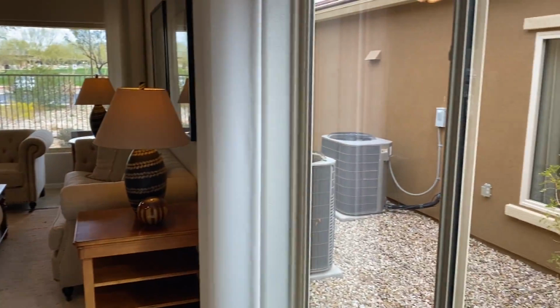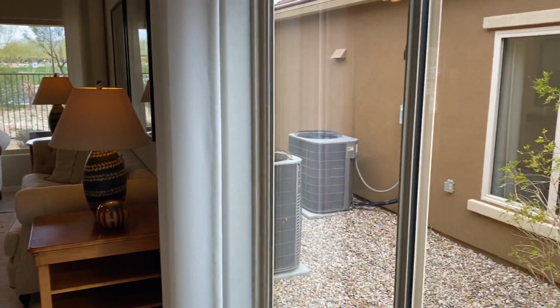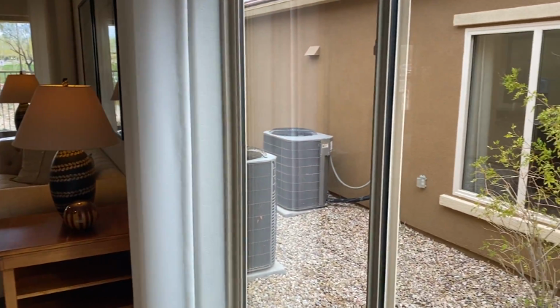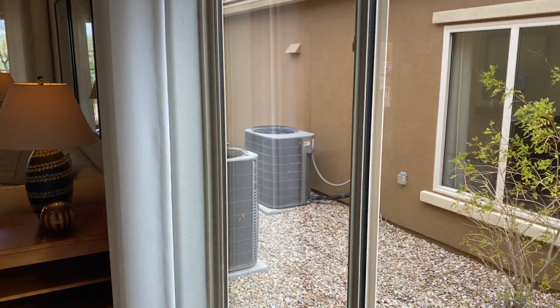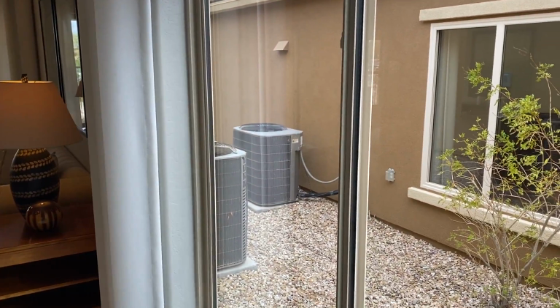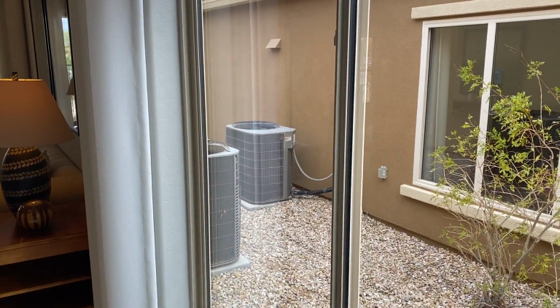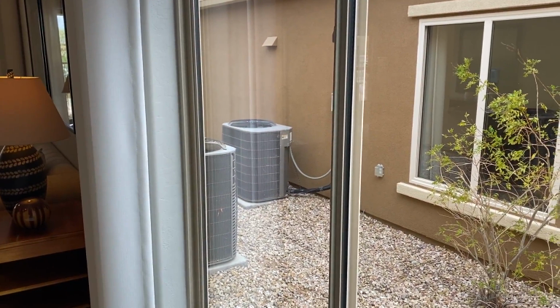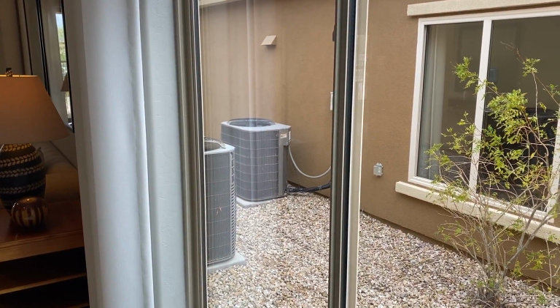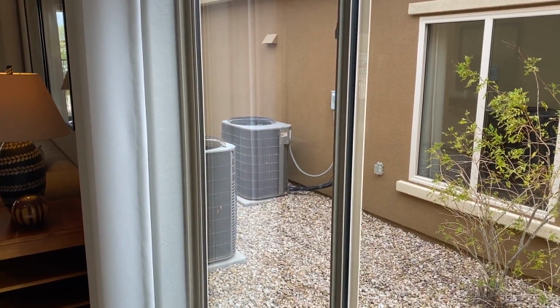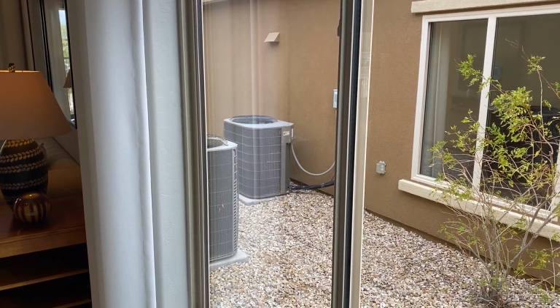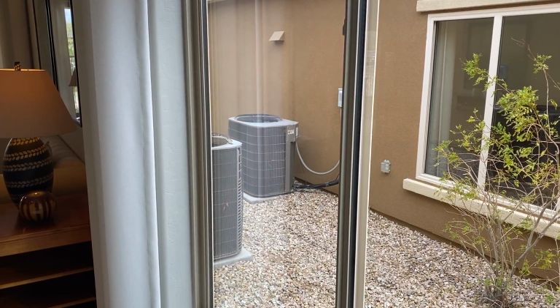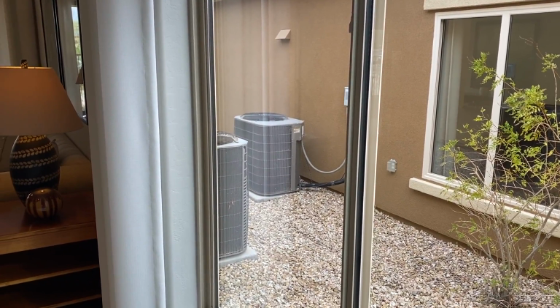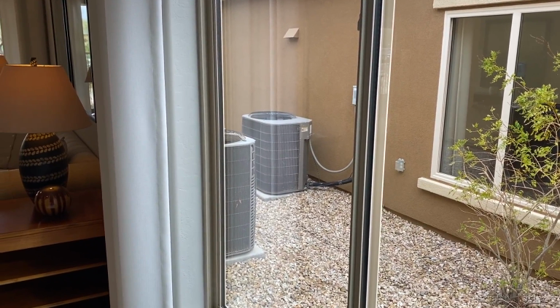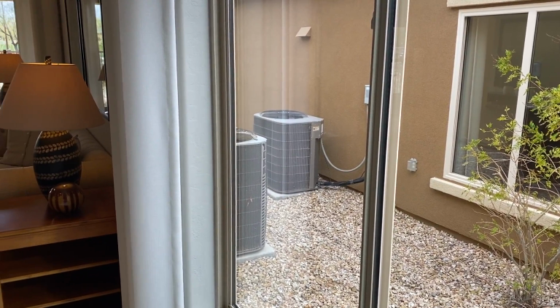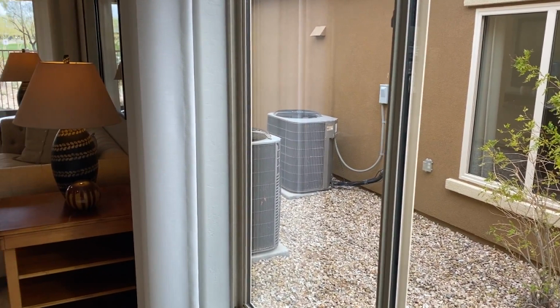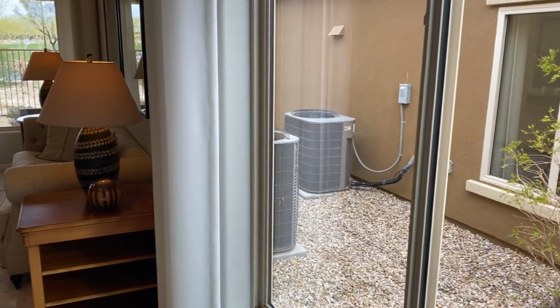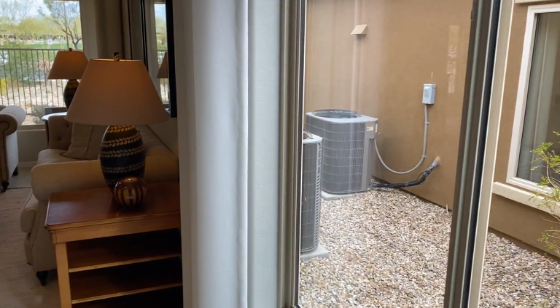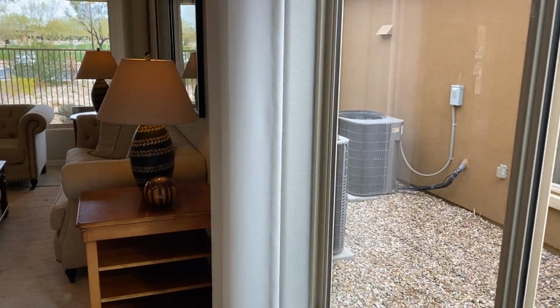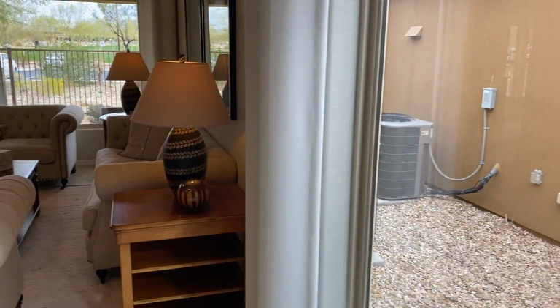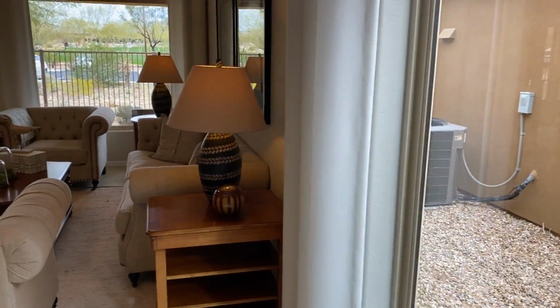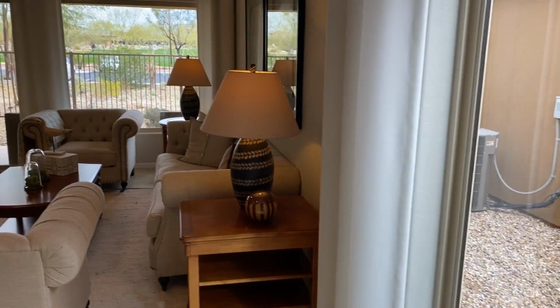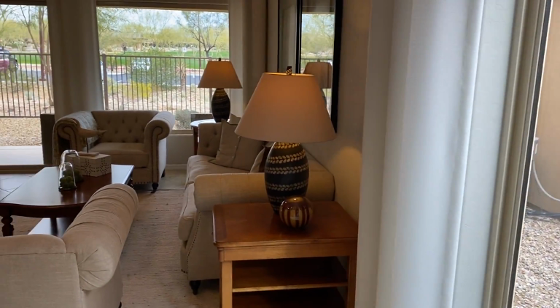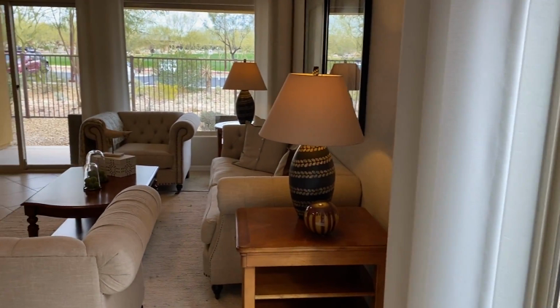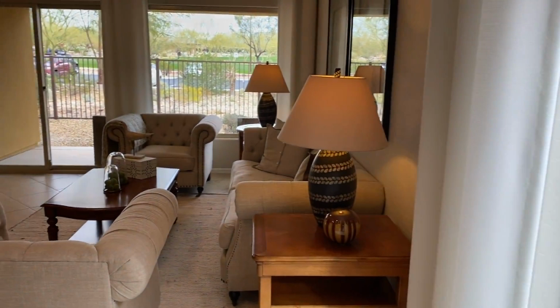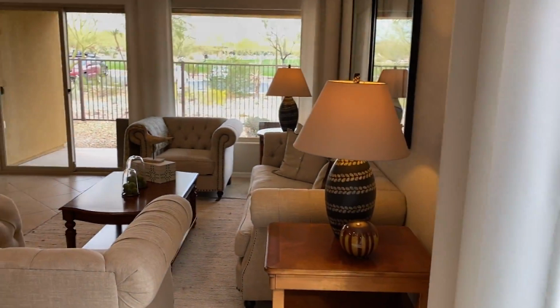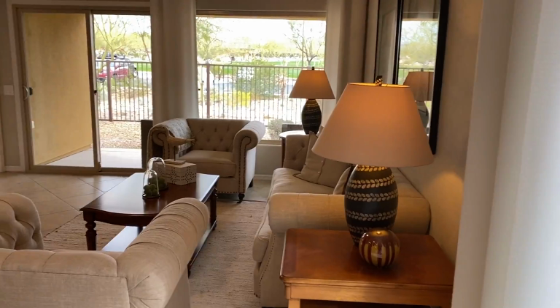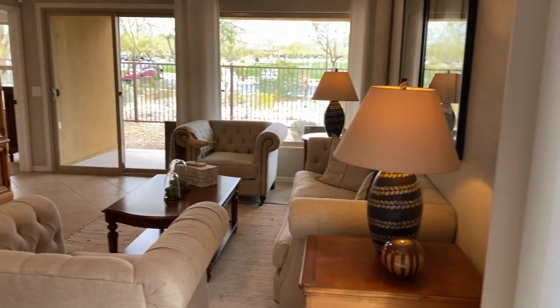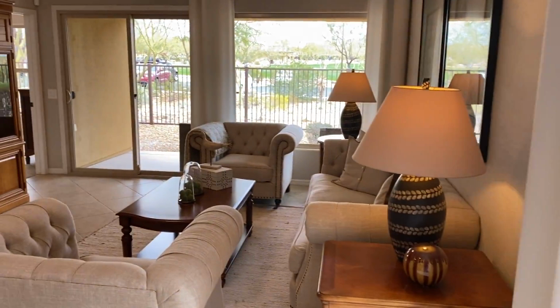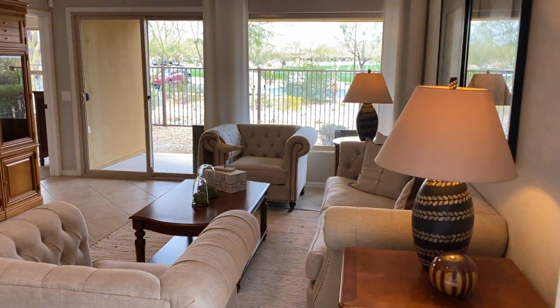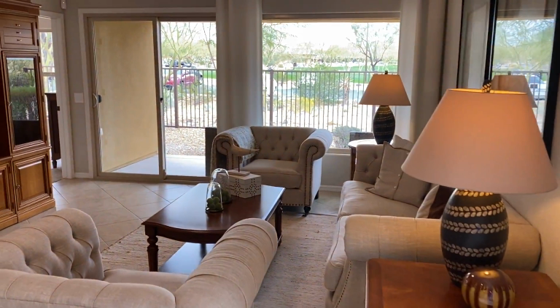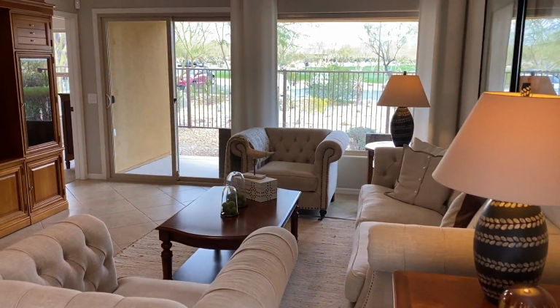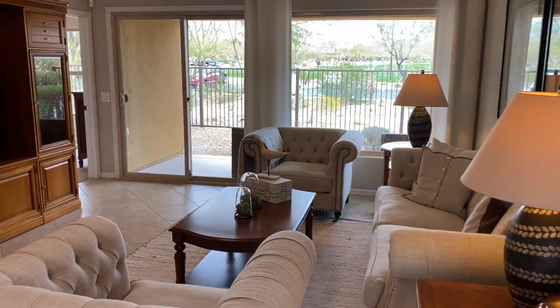Look at the size of an air conditioner for a little bitty house. By the way, this is 1,400 square feet at the most.